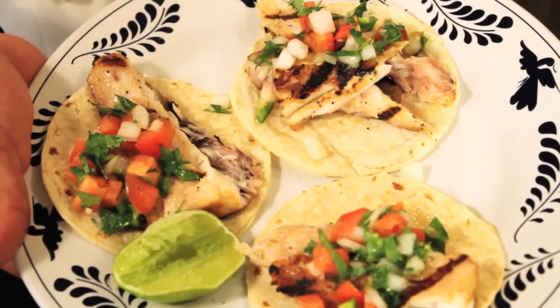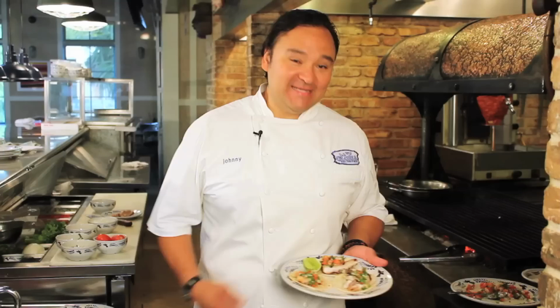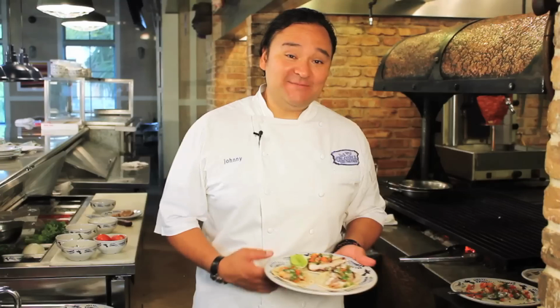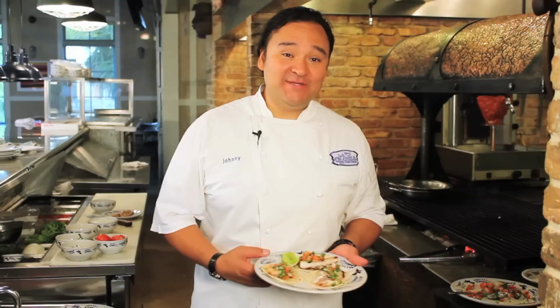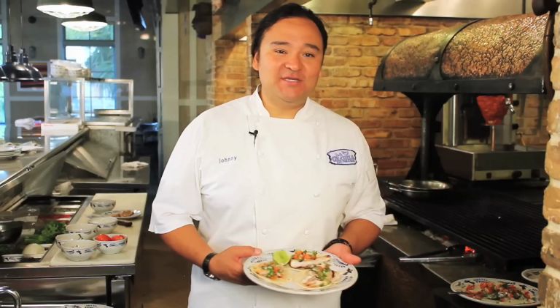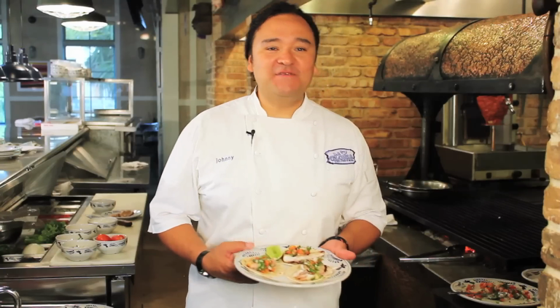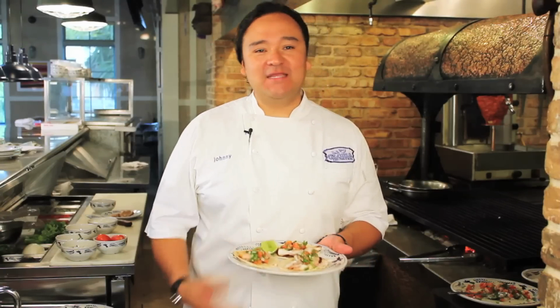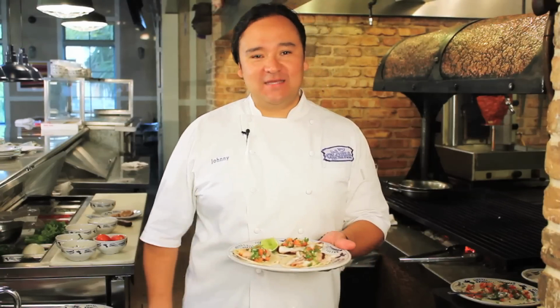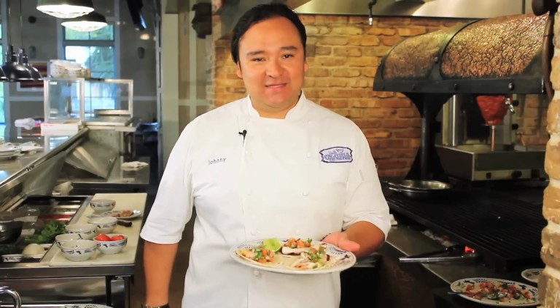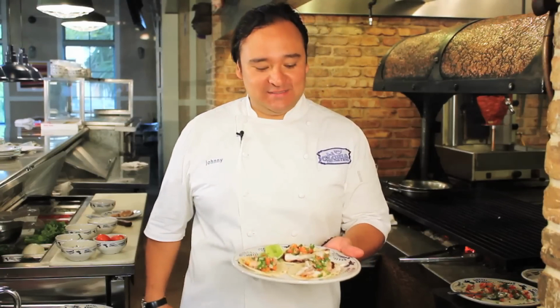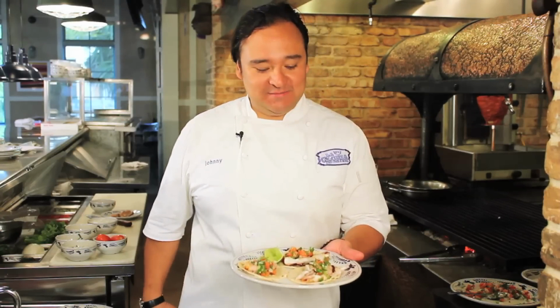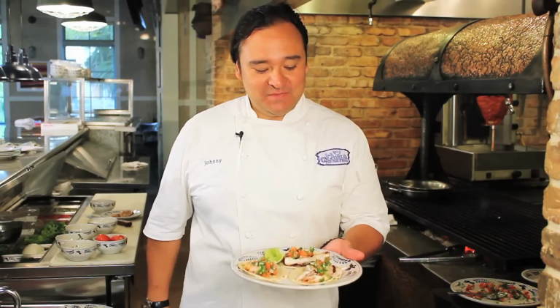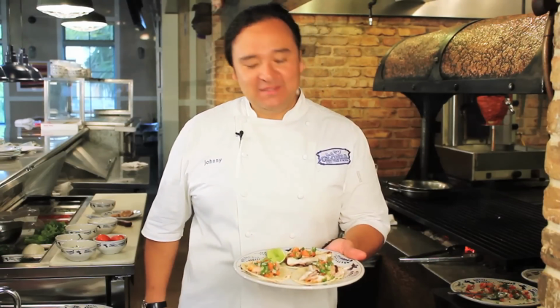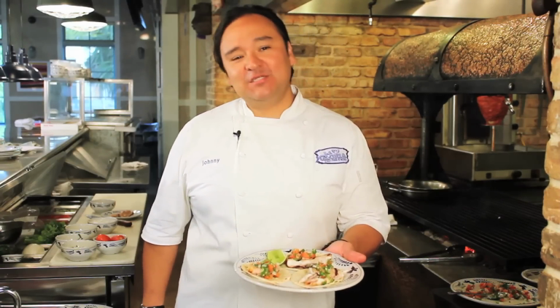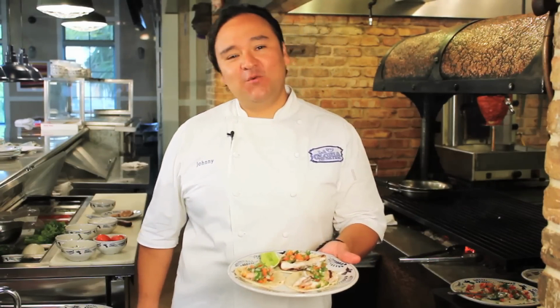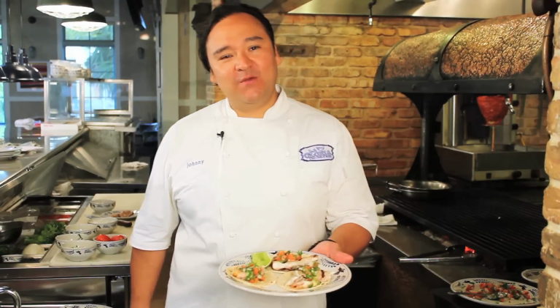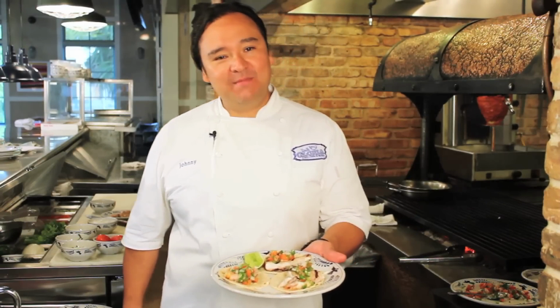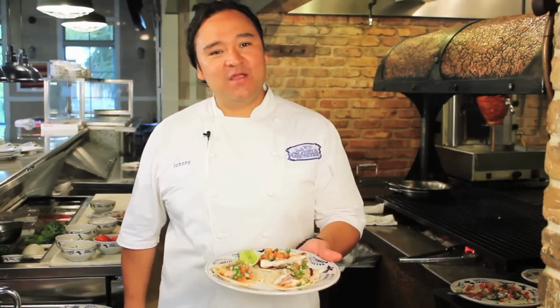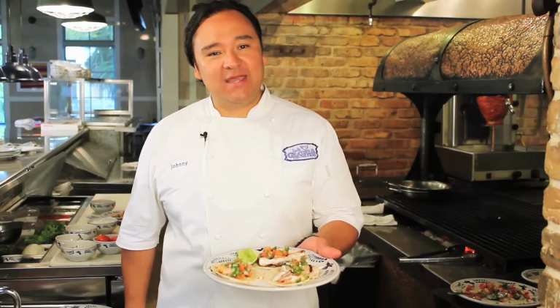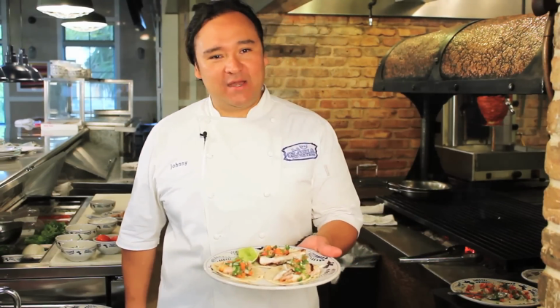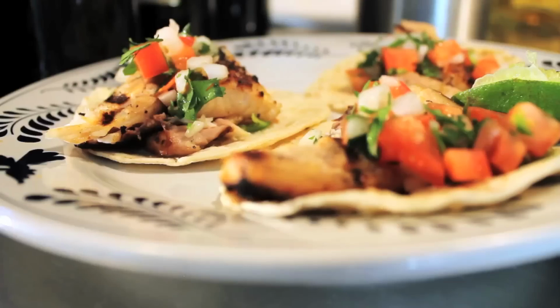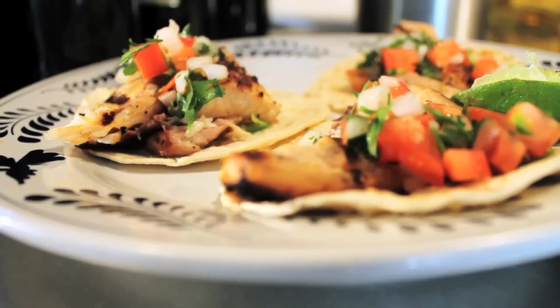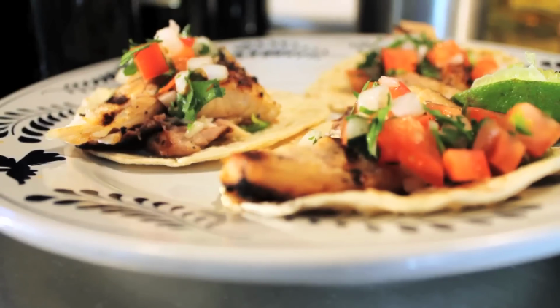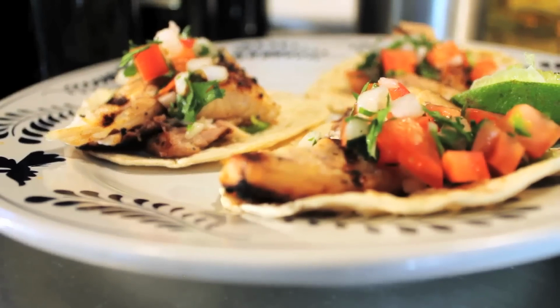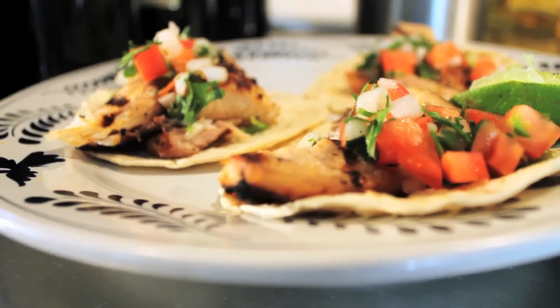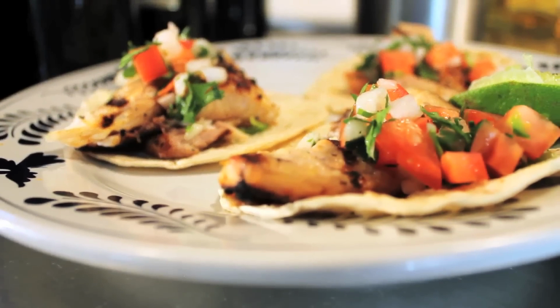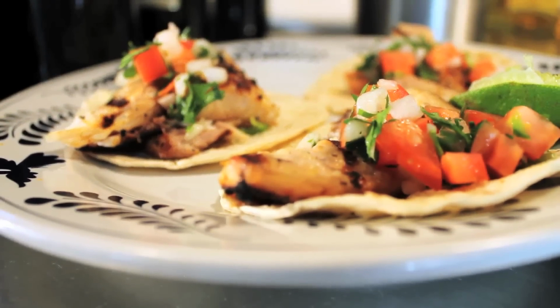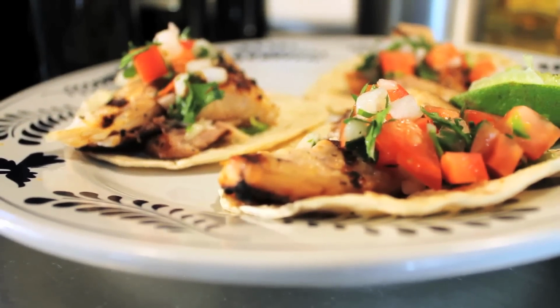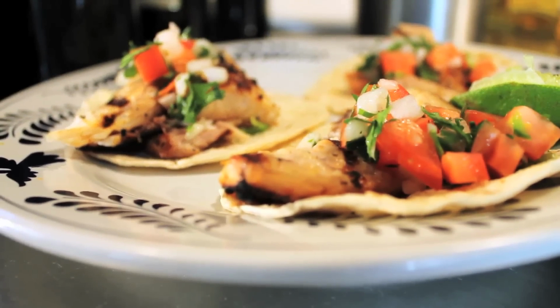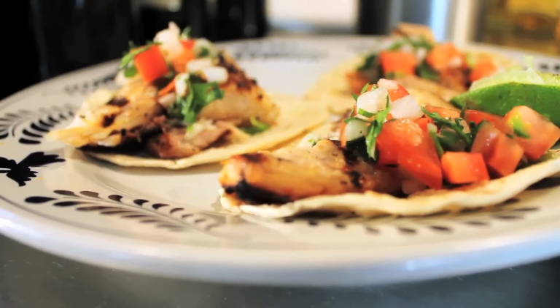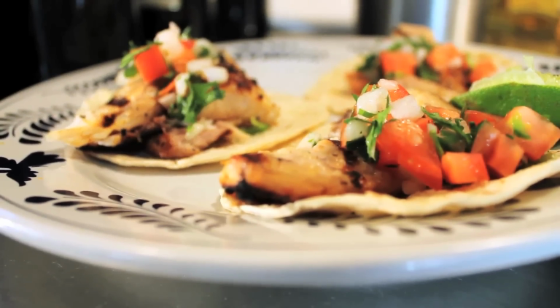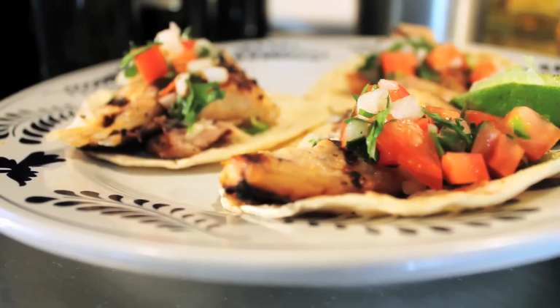This has been Chef Johnny Hernandez. This is the way we marinate and grill our mahi-mahi. Enjoy.